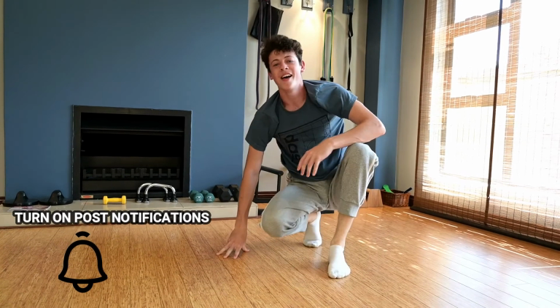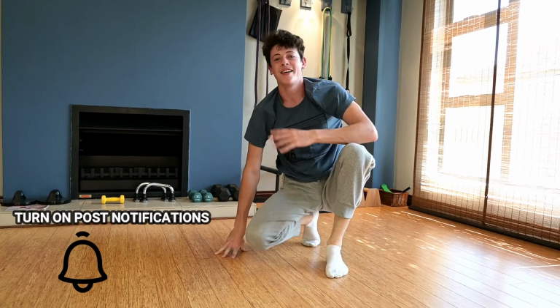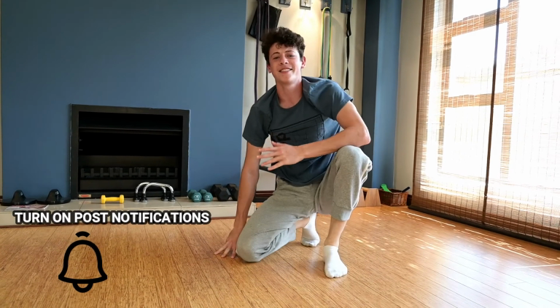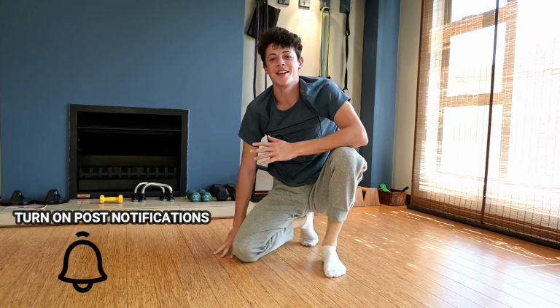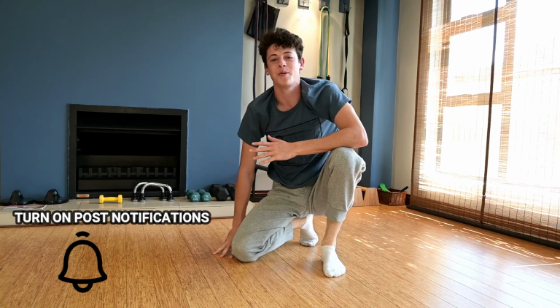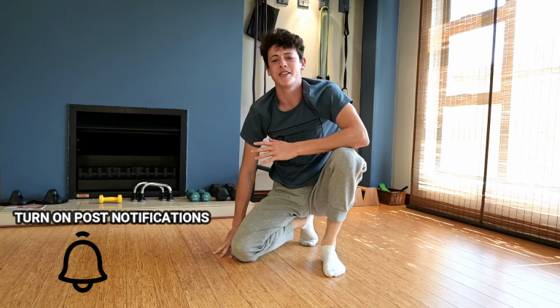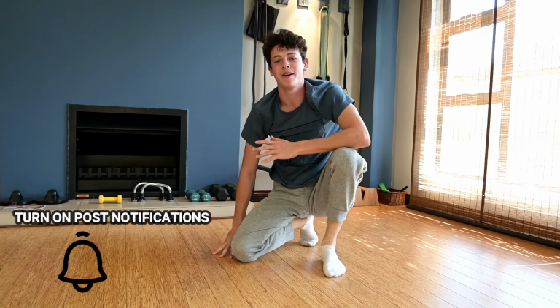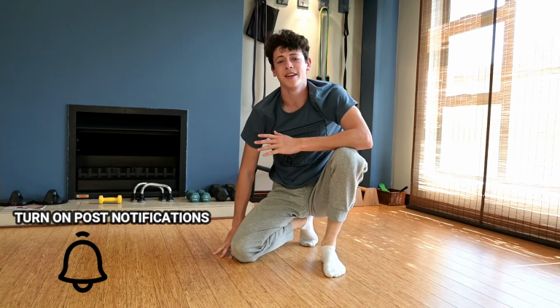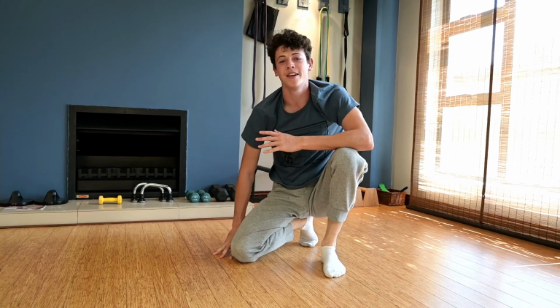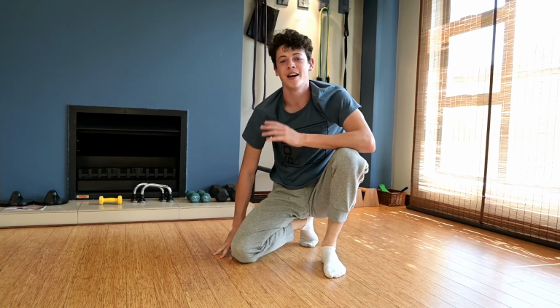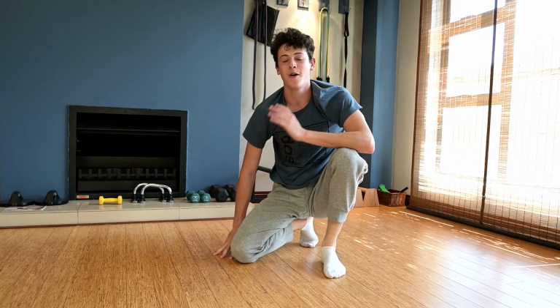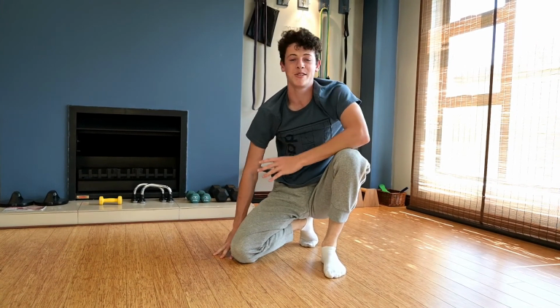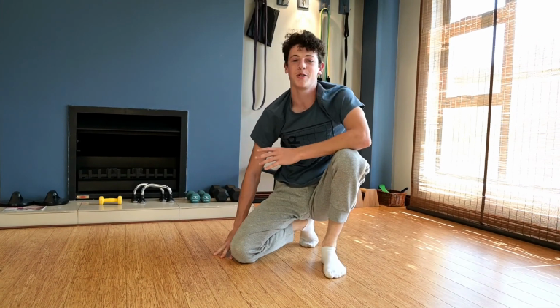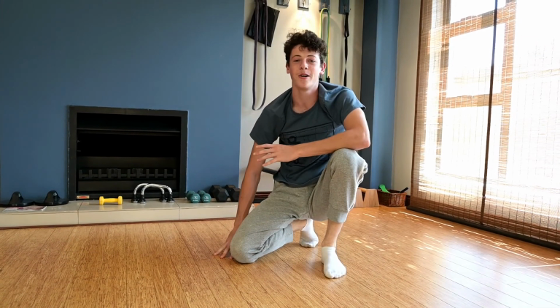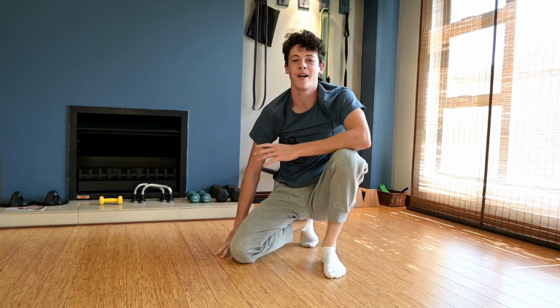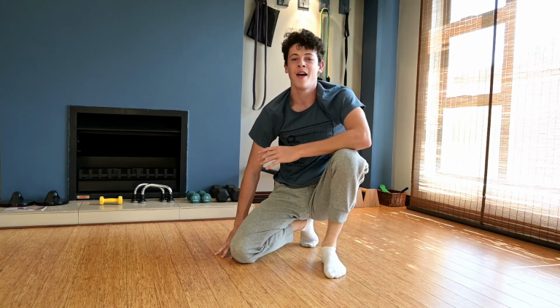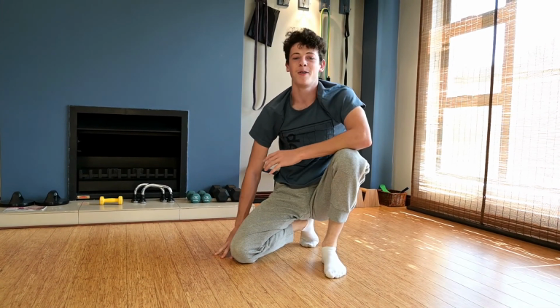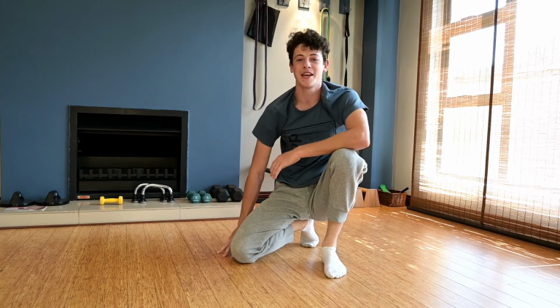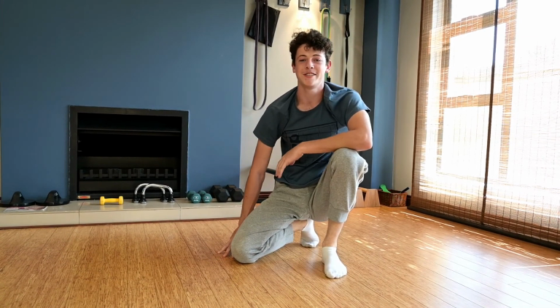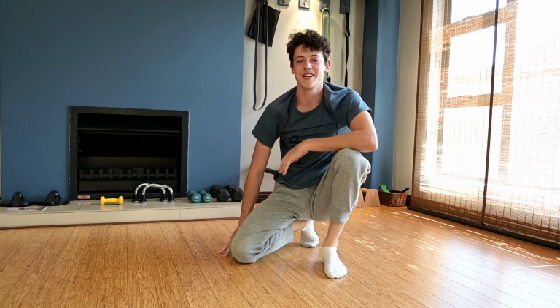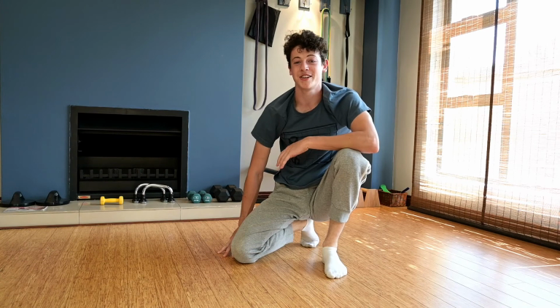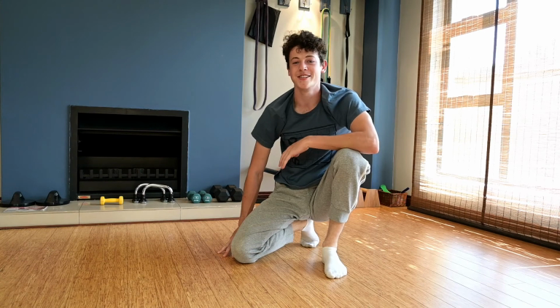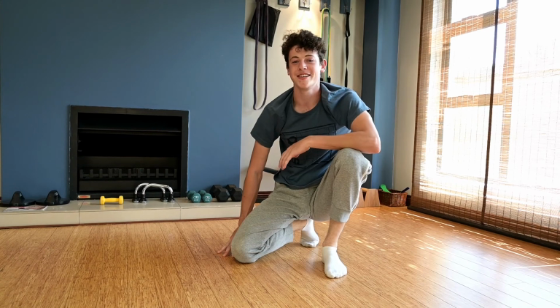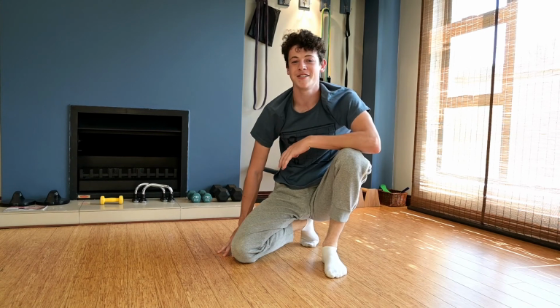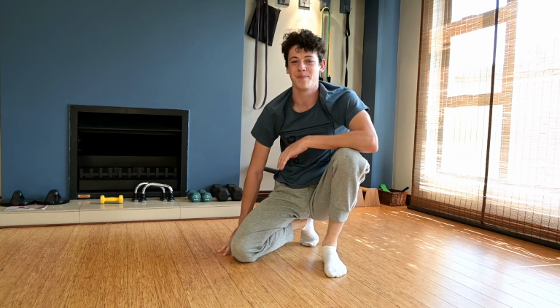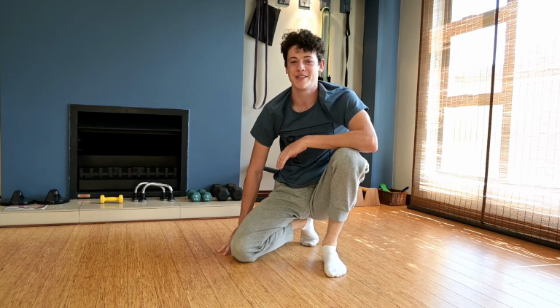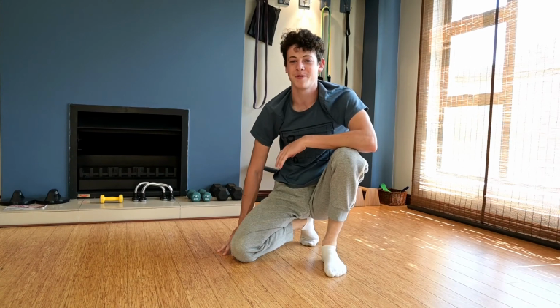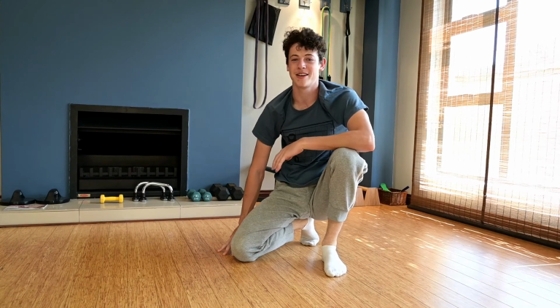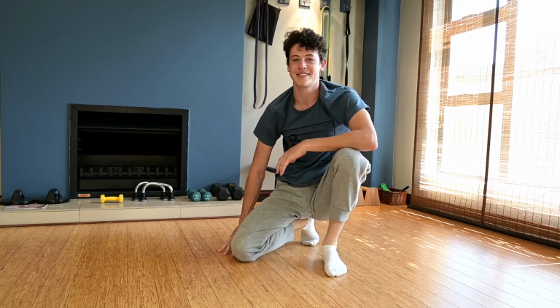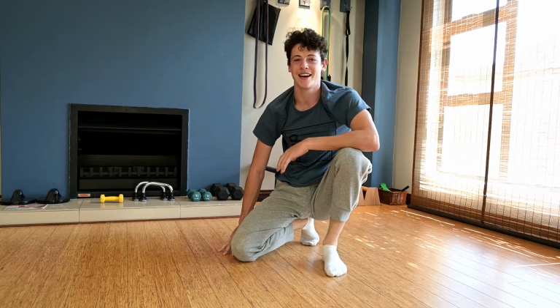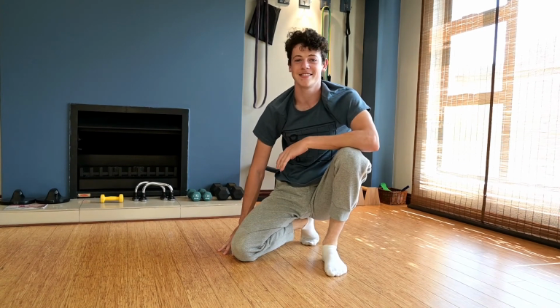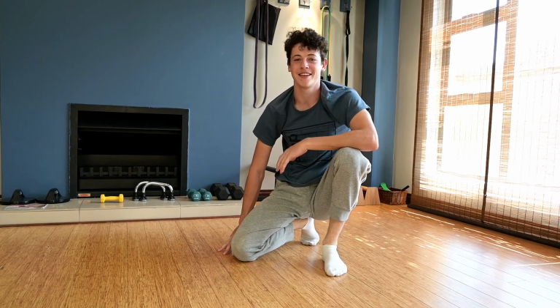Thanks guys for watching my video. I hope this tutorial was able to get you closer to your Benton press to handstand.